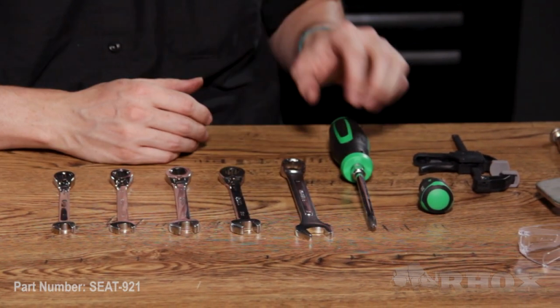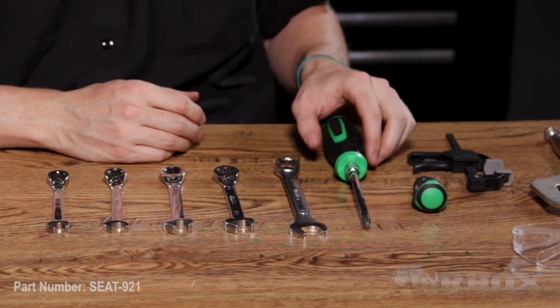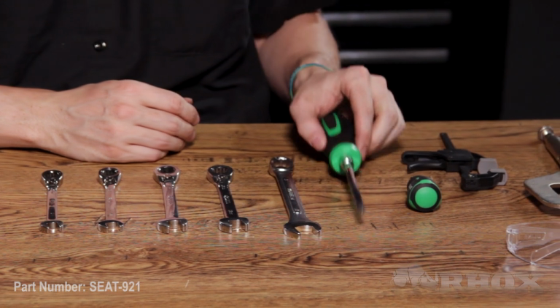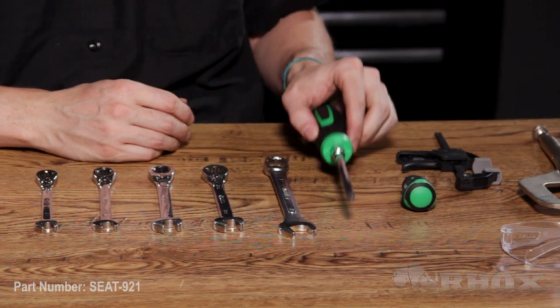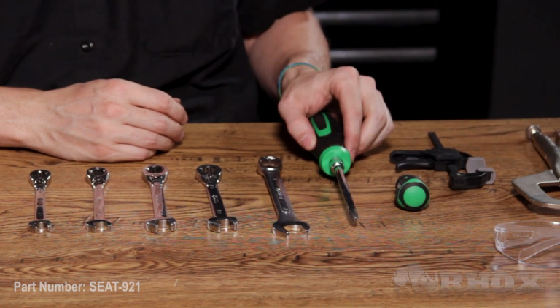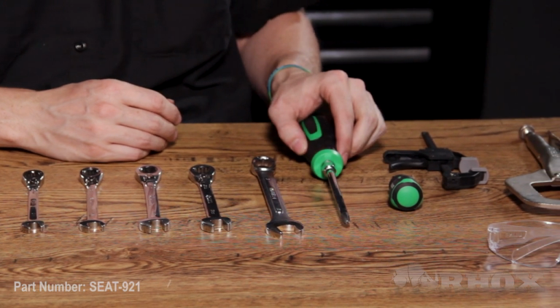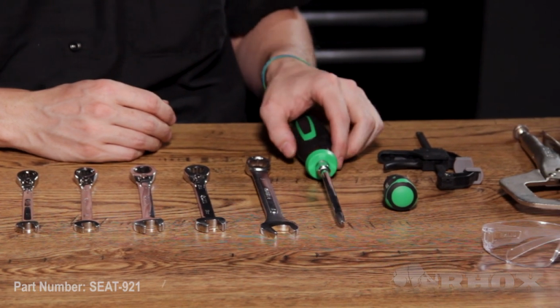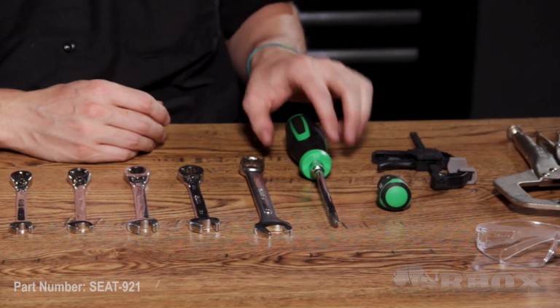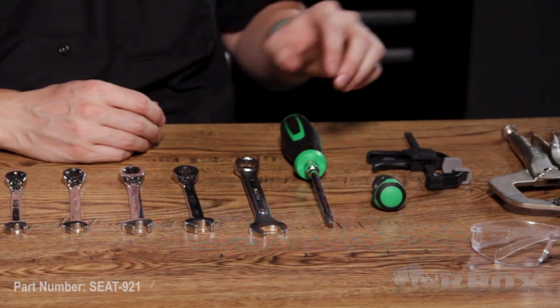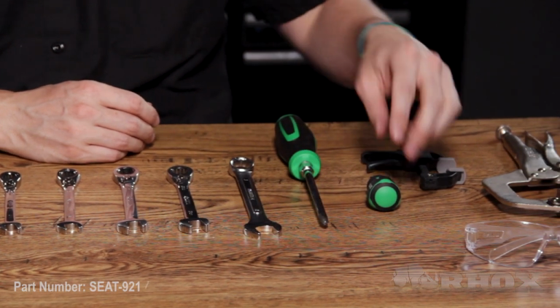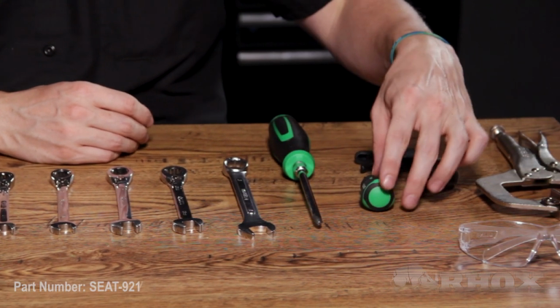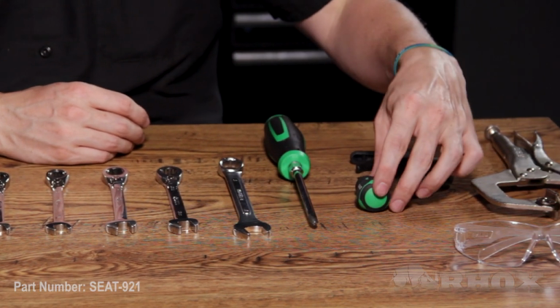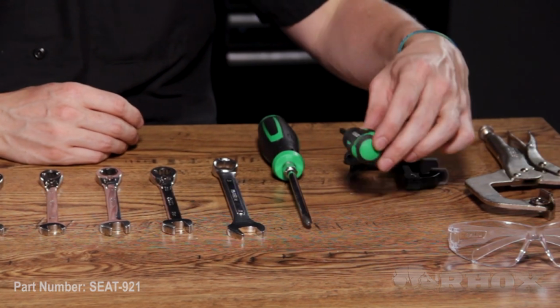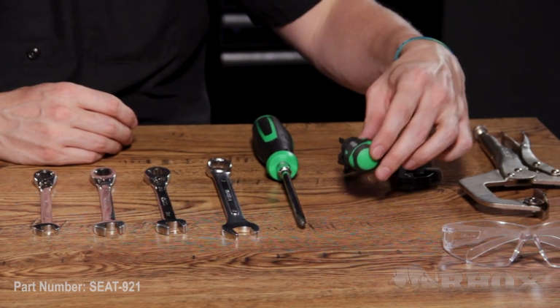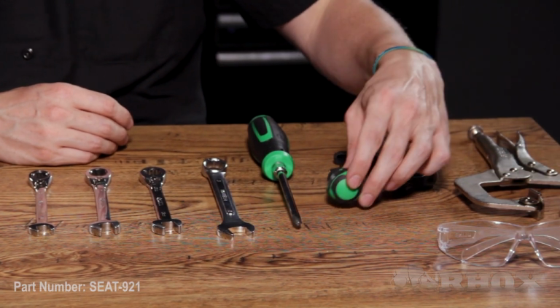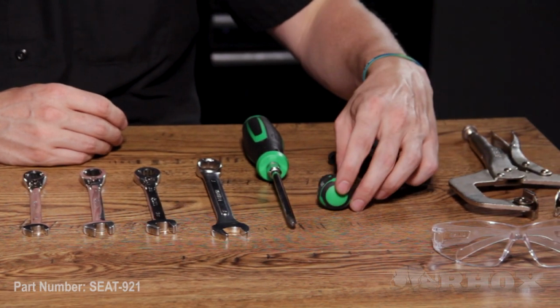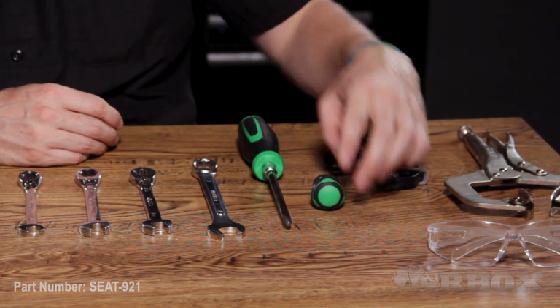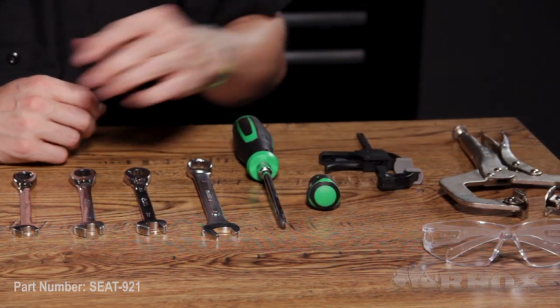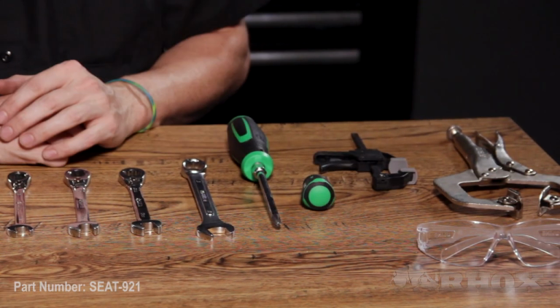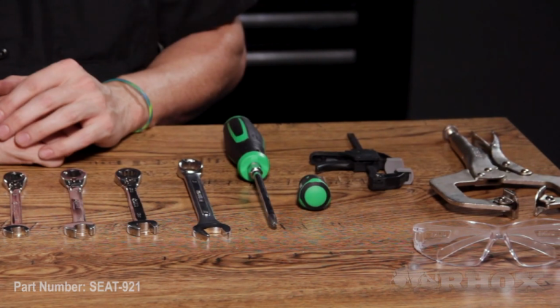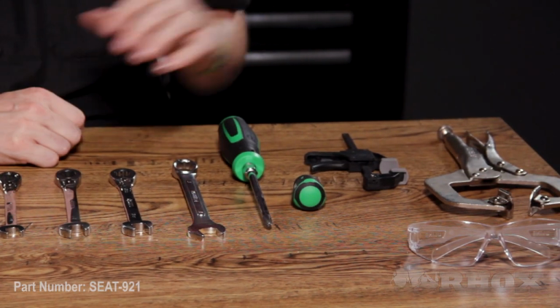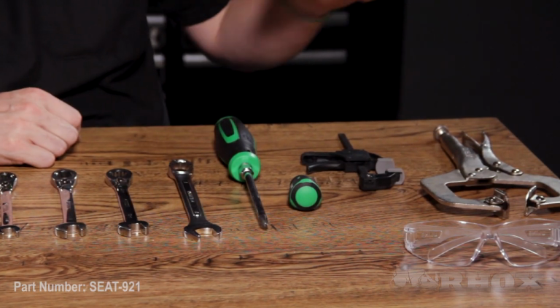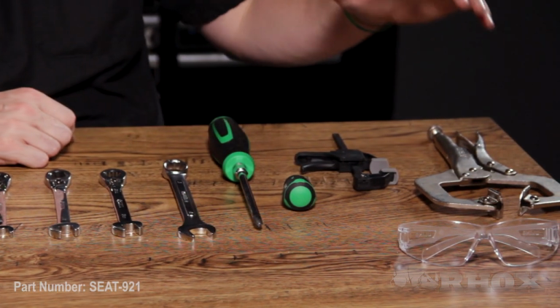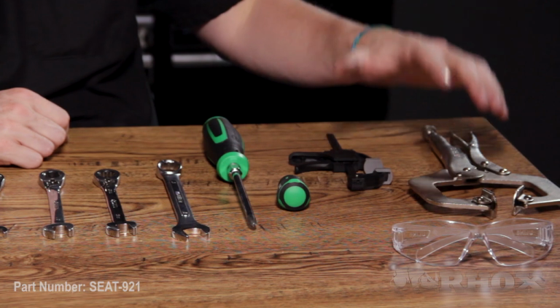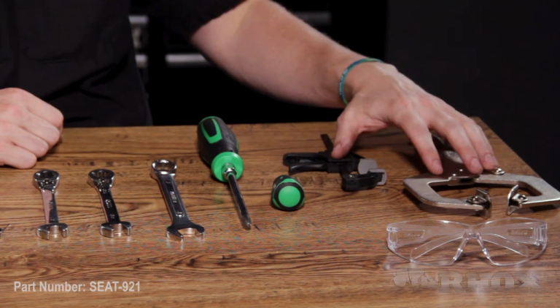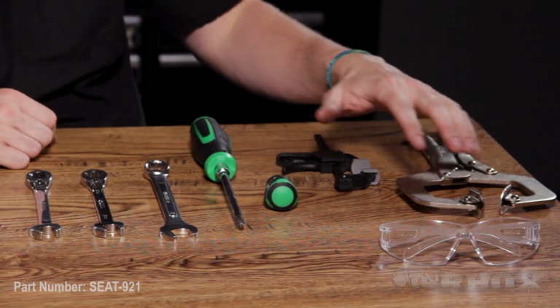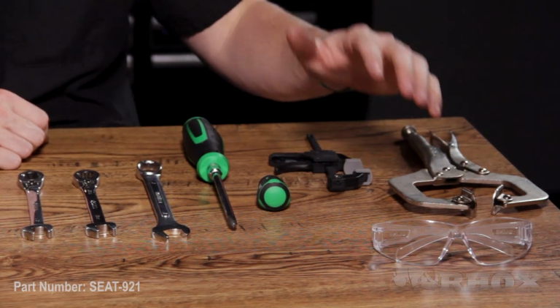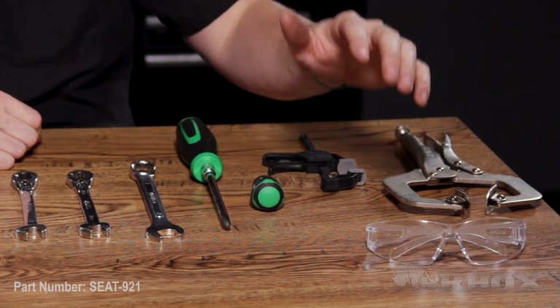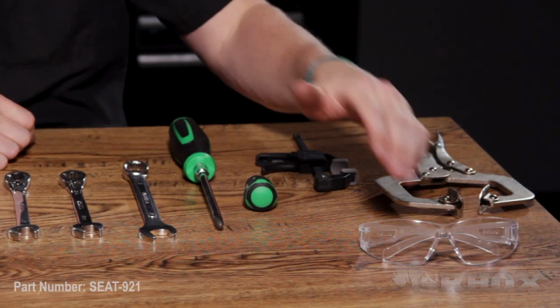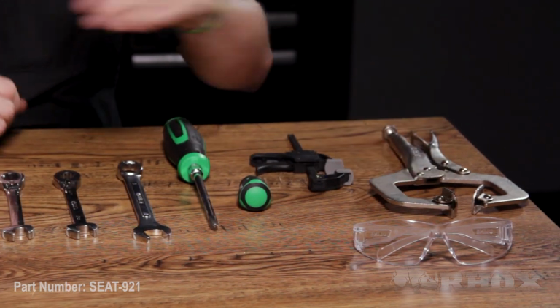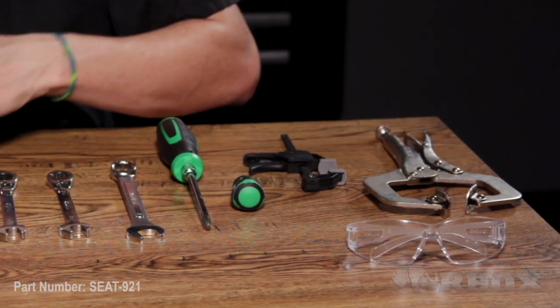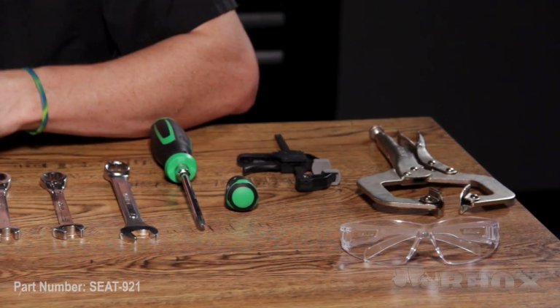We have a normal Phillips head screwdriver and we have a stubby Phillips head screwdriver. We have a couple of clamps, and of course, some safety glasses.